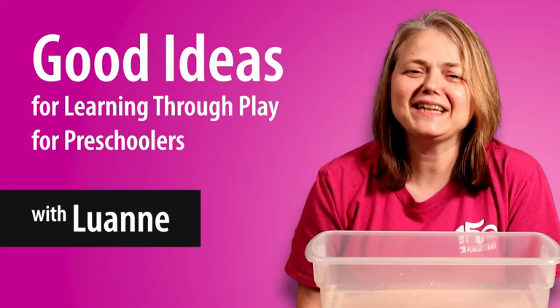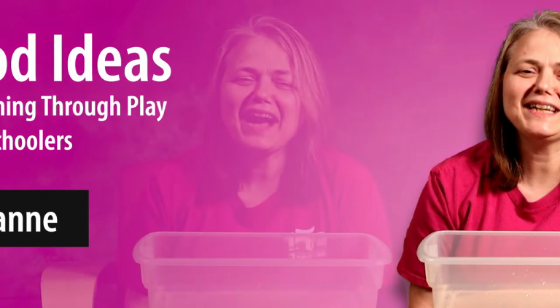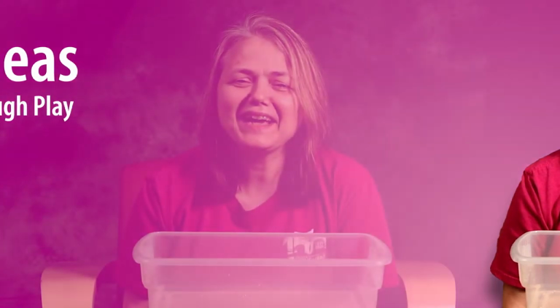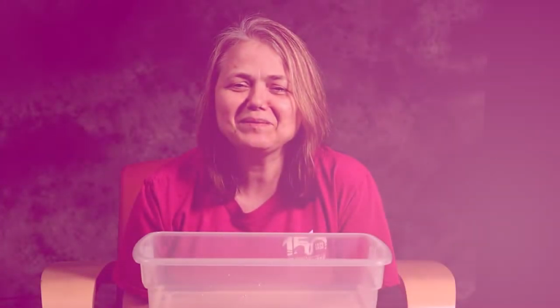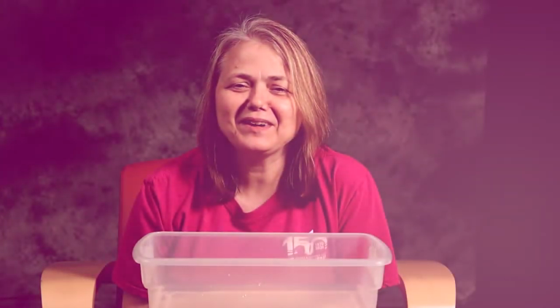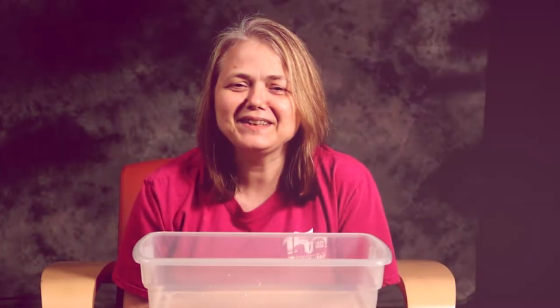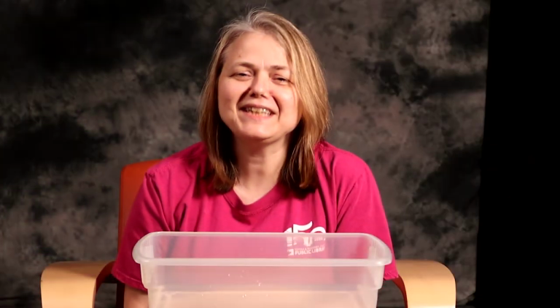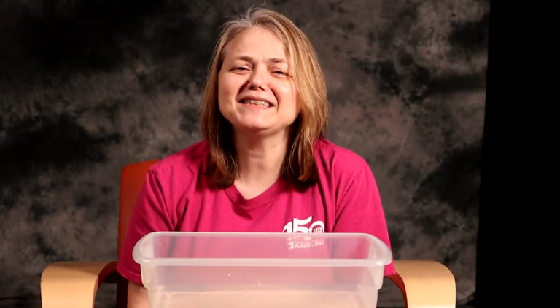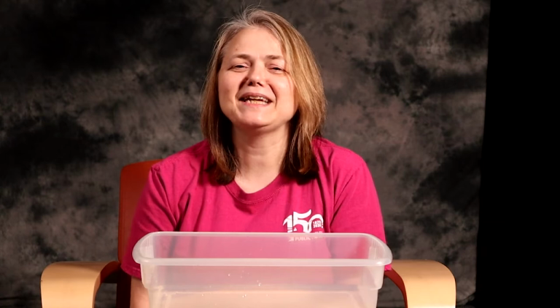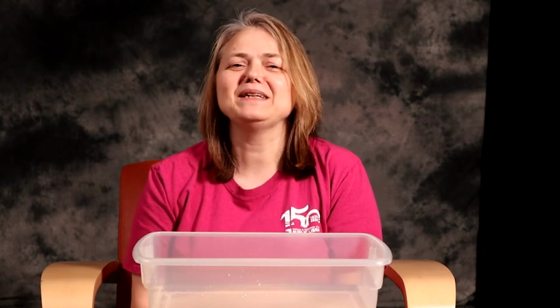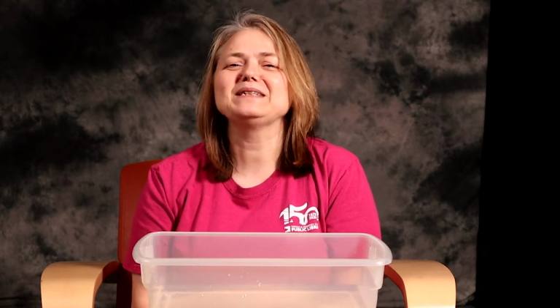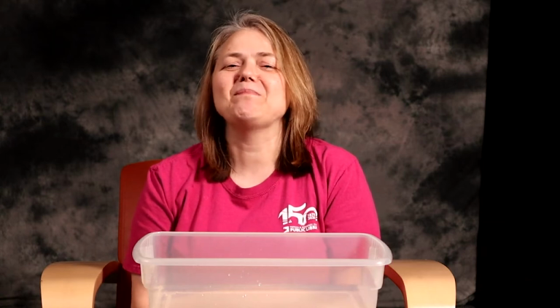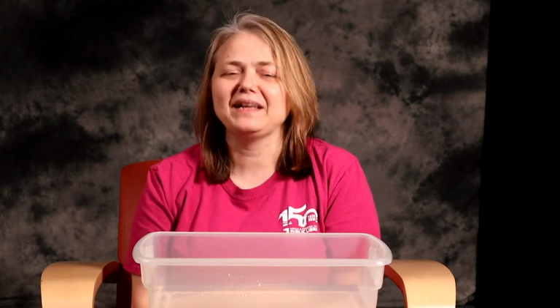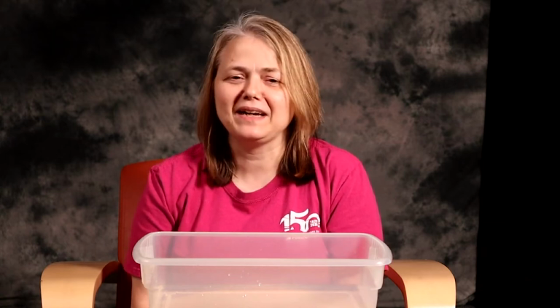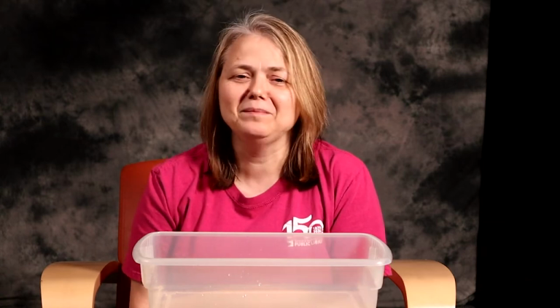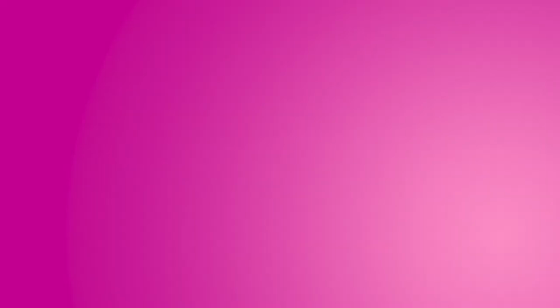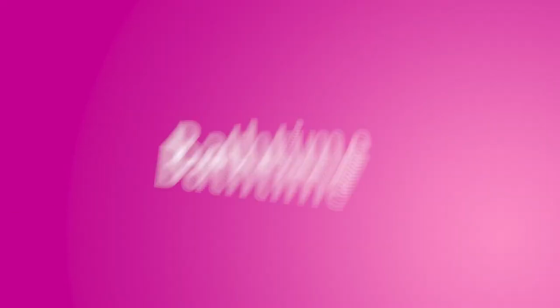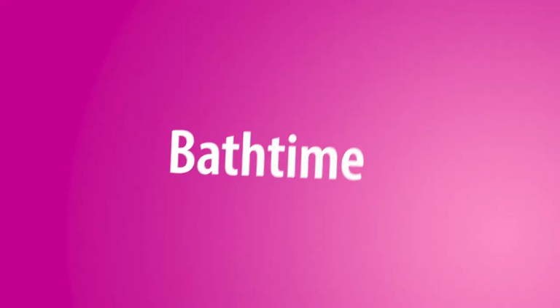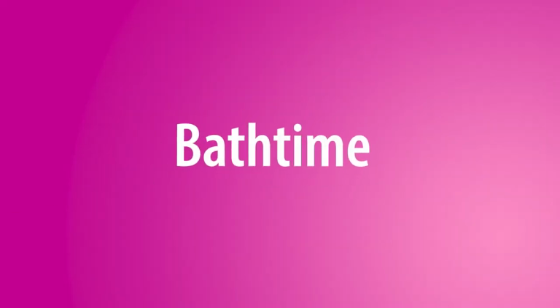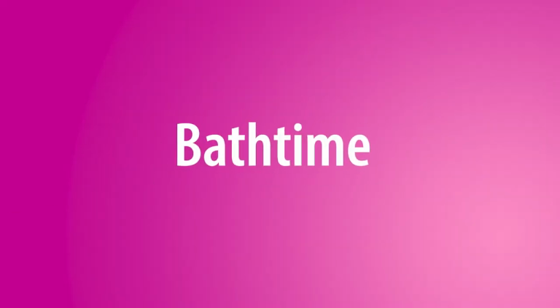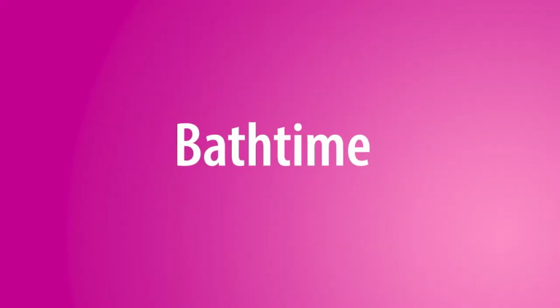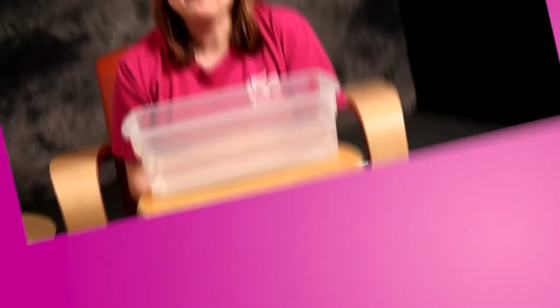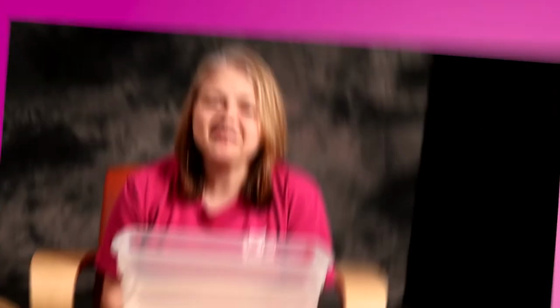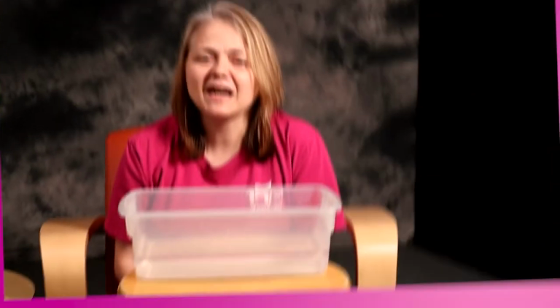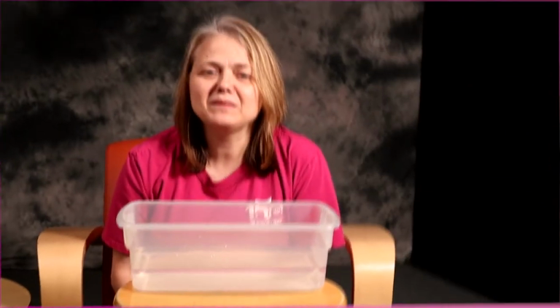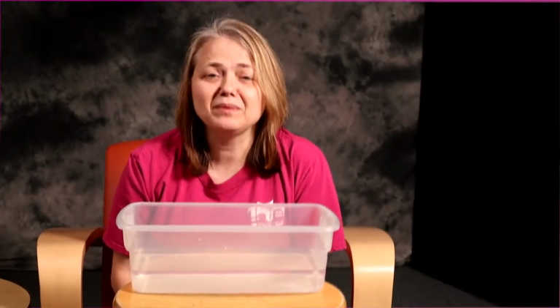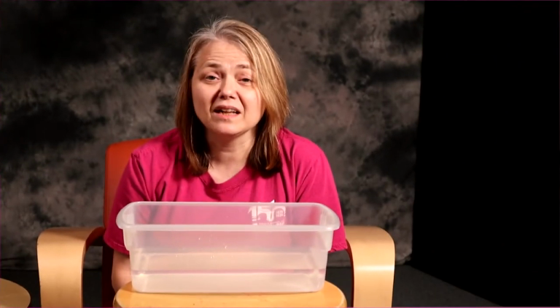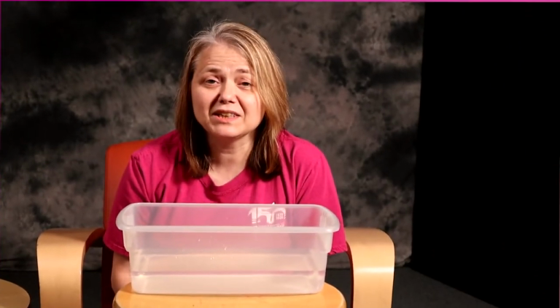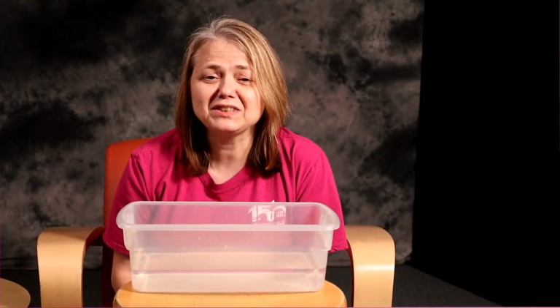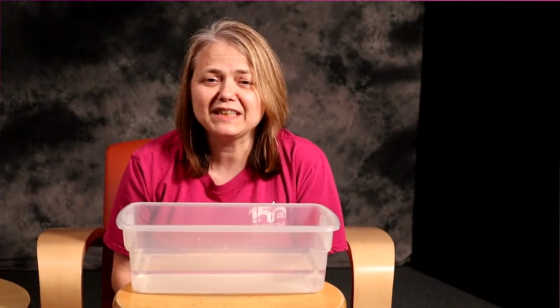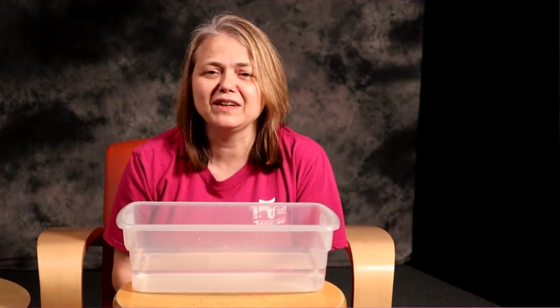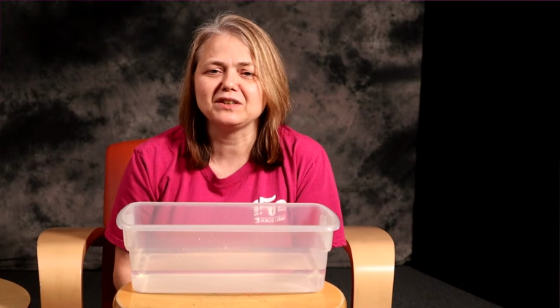Hi, I'm Luann. Today's theme is bath time. Bath time can be a literacy adventure.